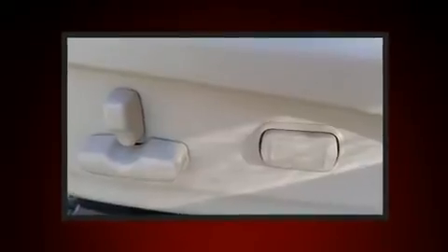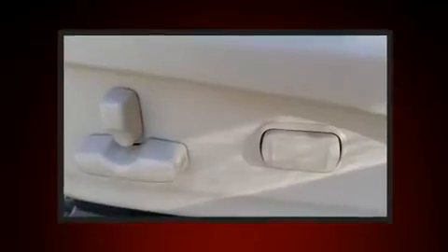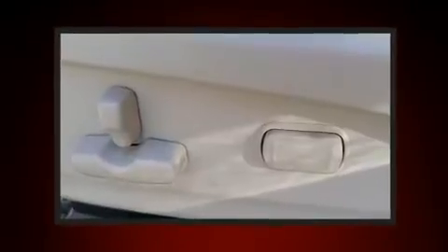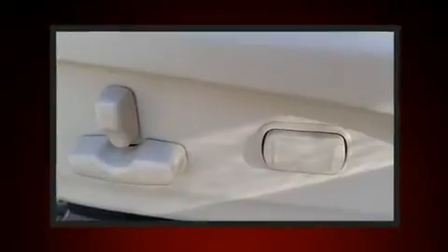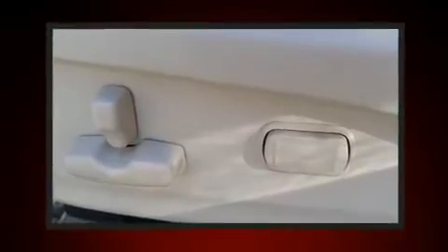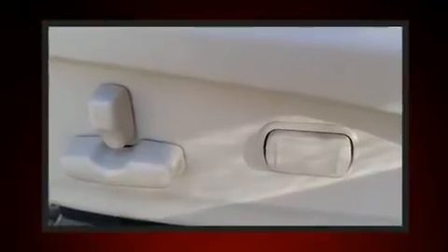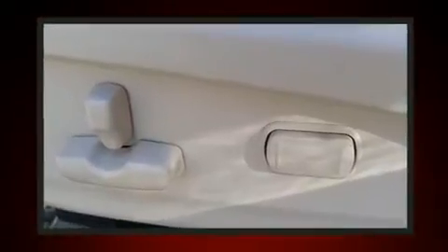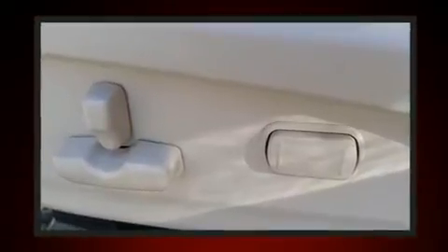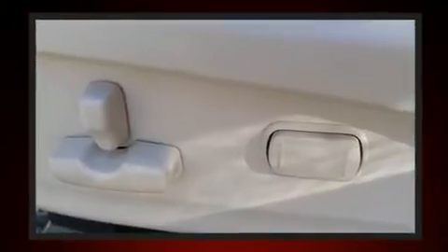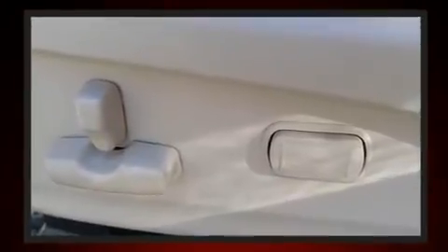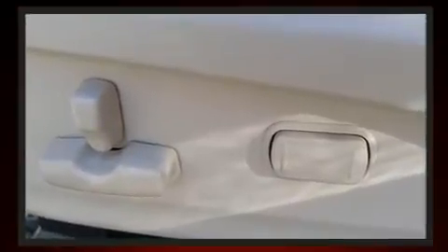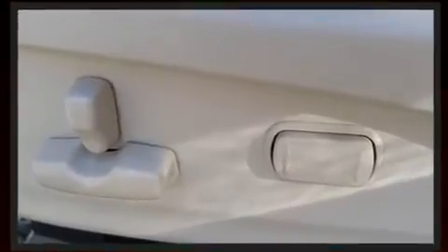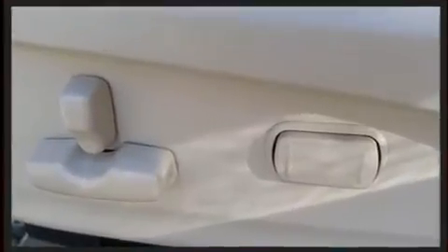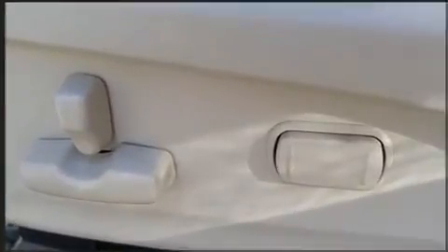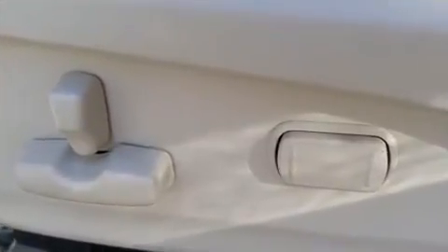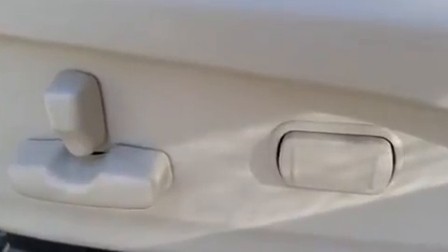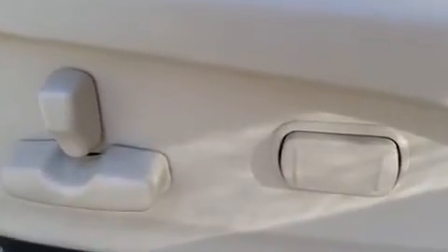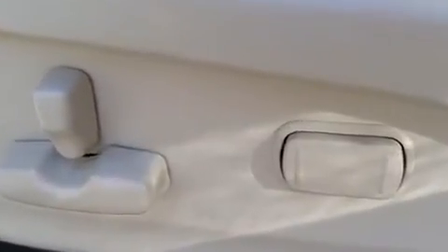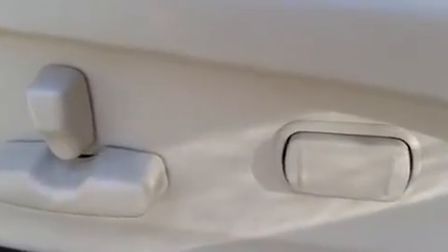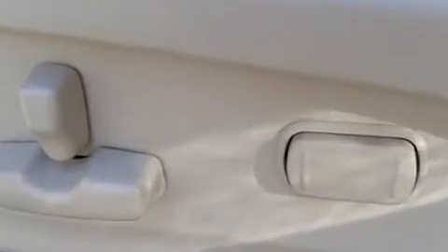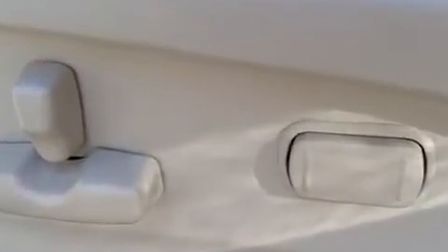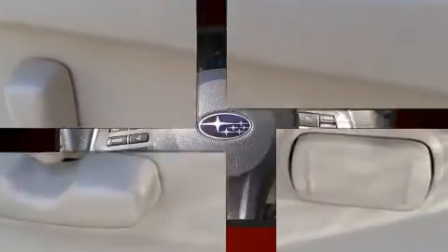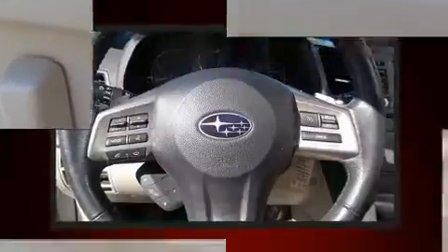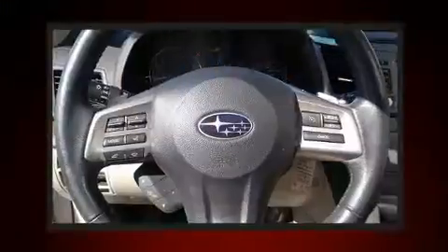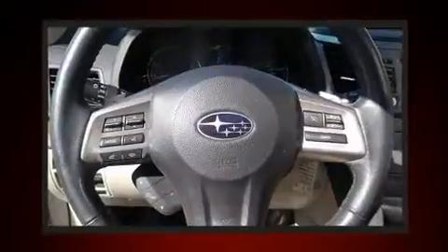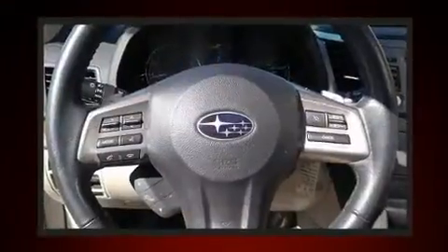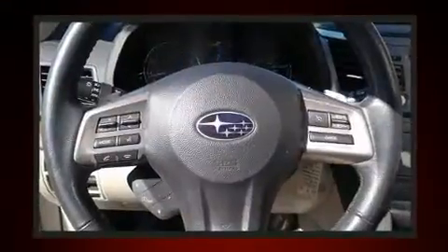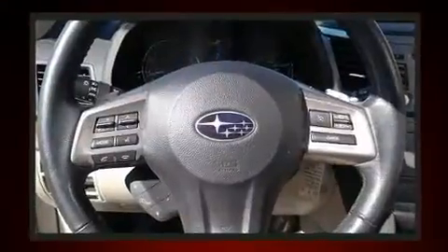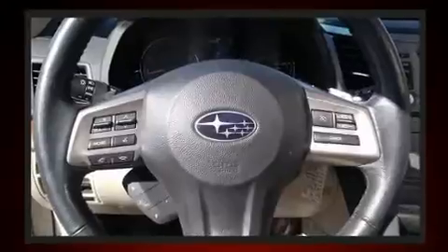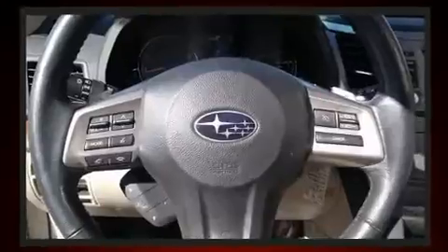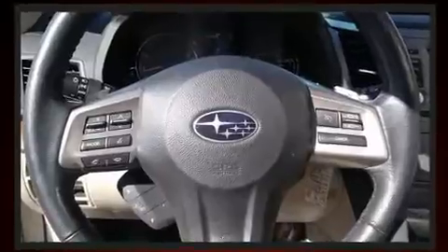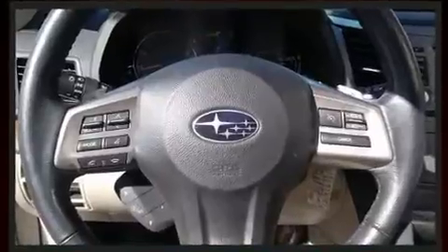It includes power seats, remote keyless entry, a roof rack, and more.